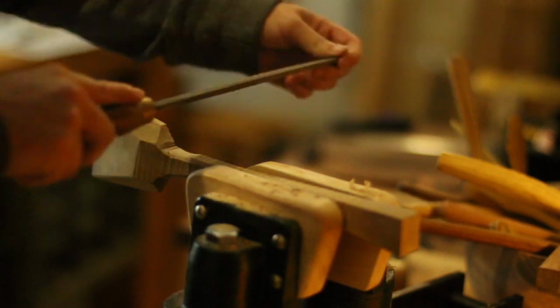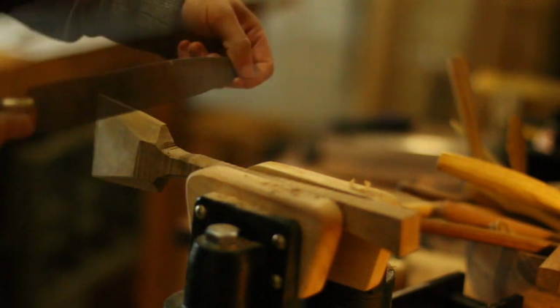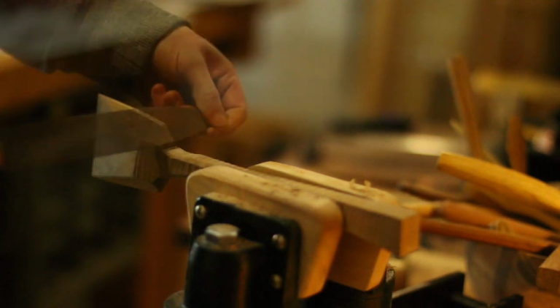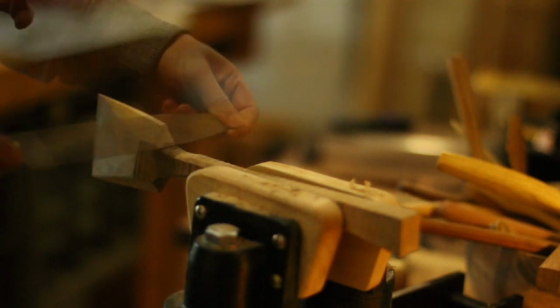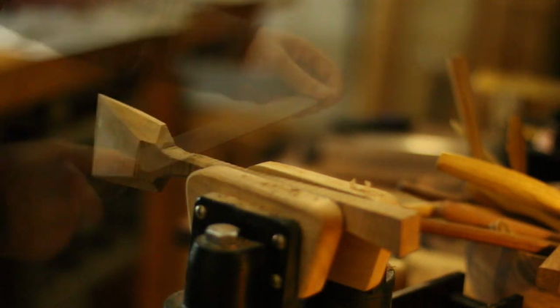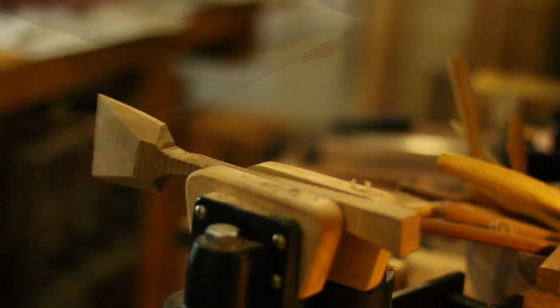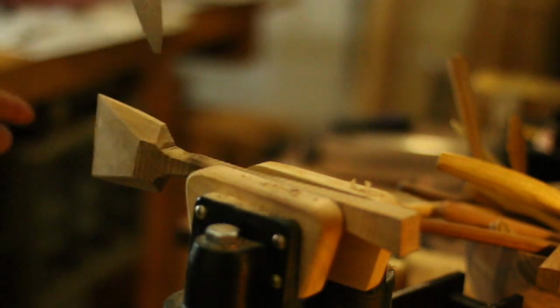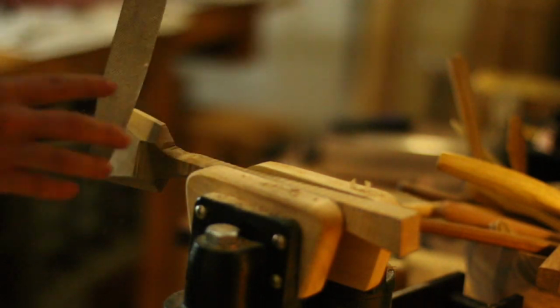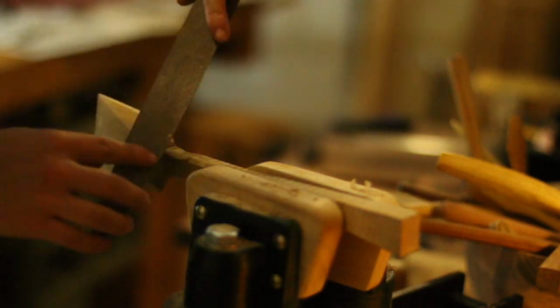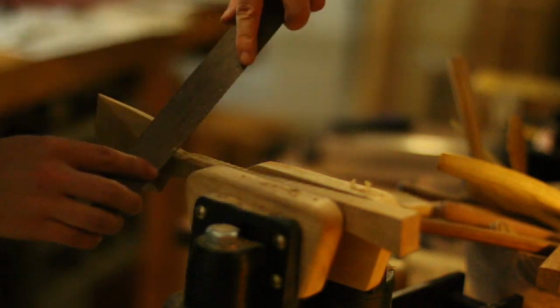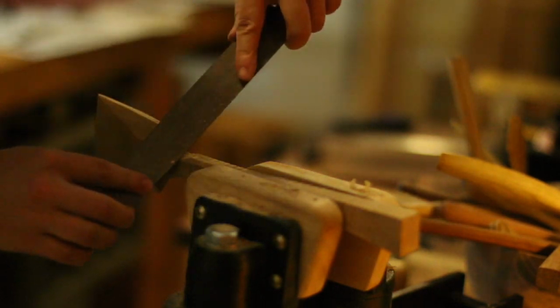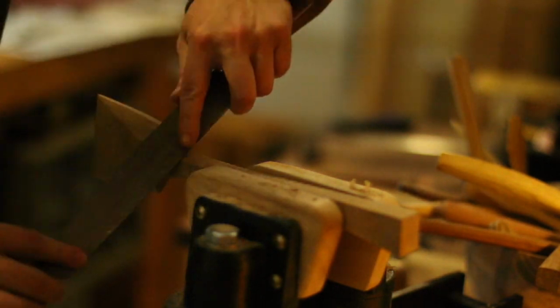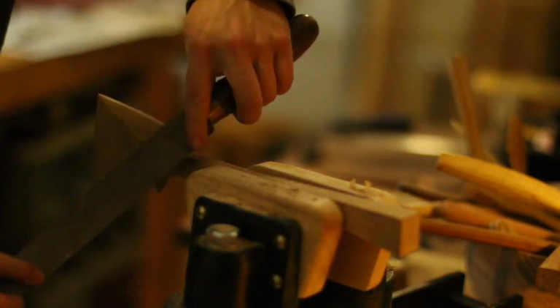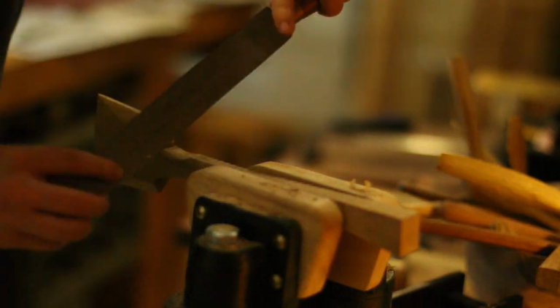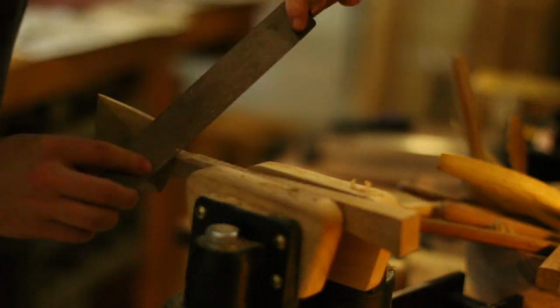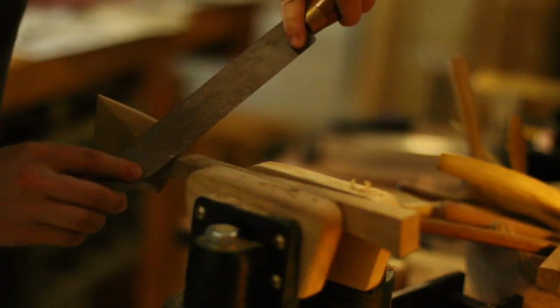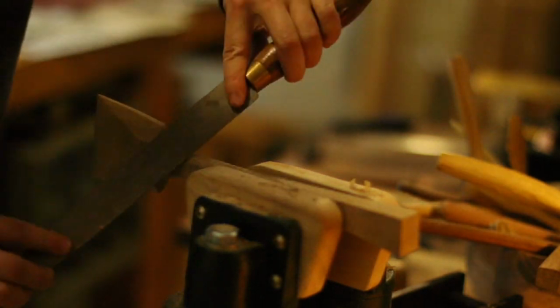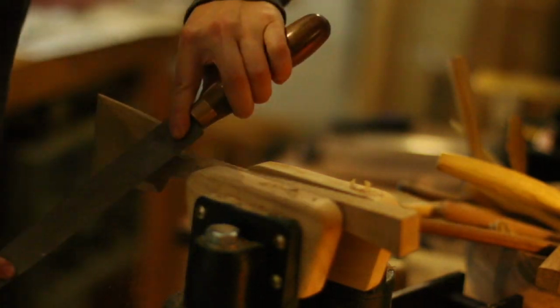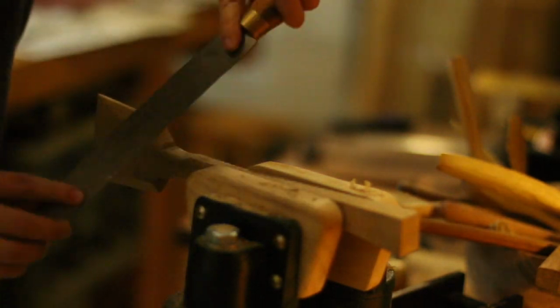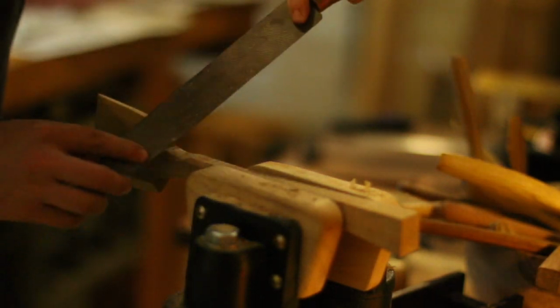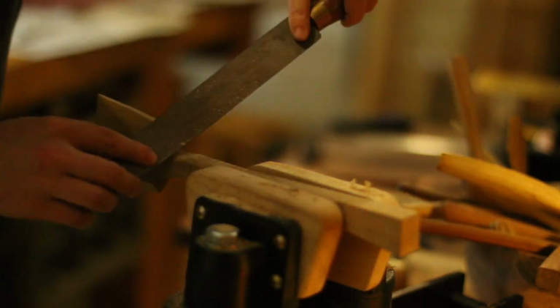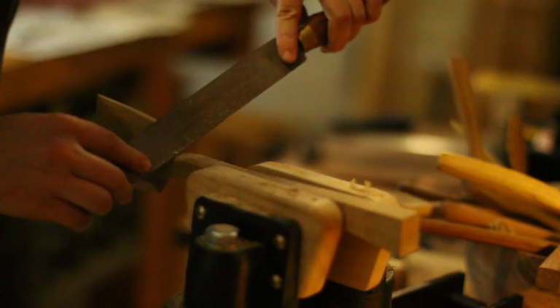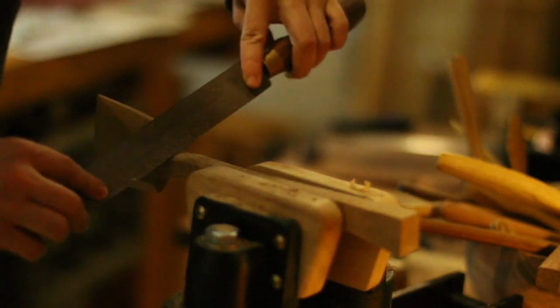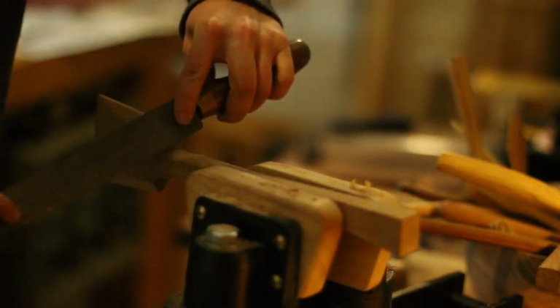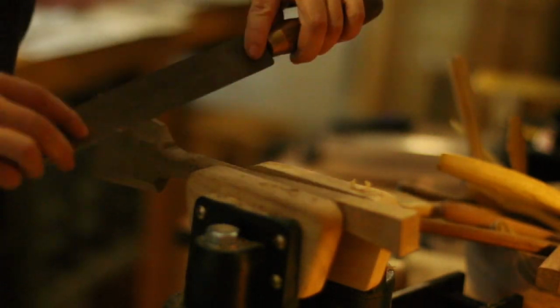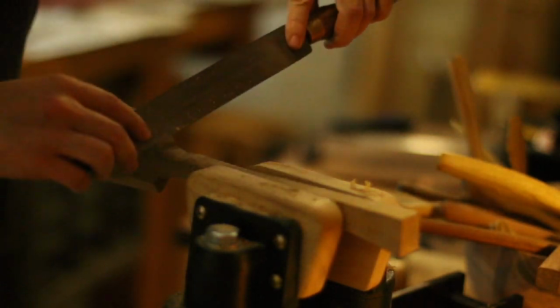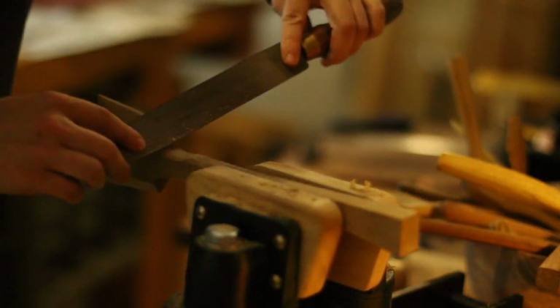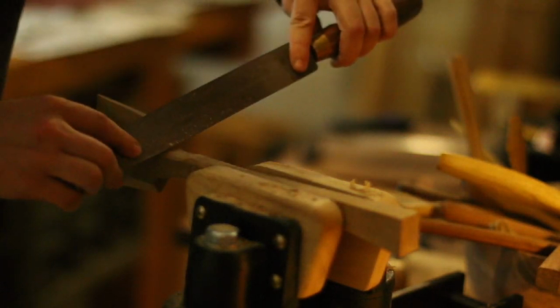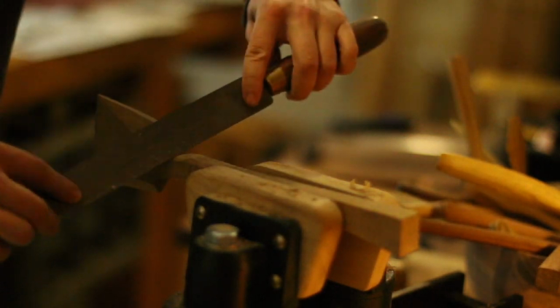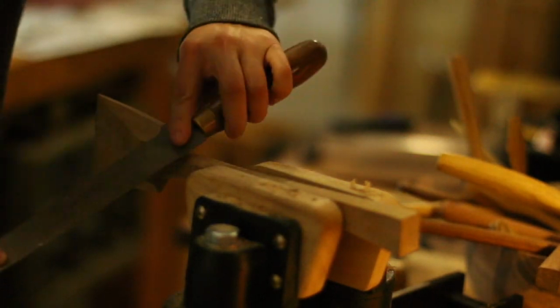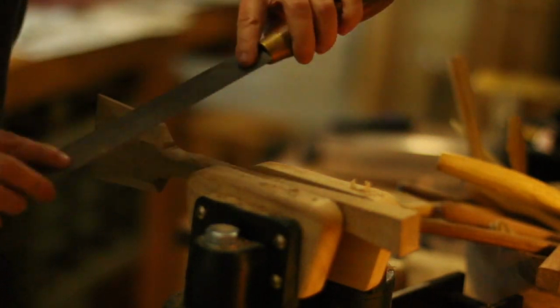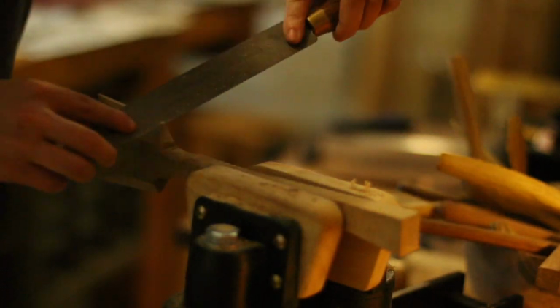My favorite tool to create a specific shape in that difficult grain is called a rasp.